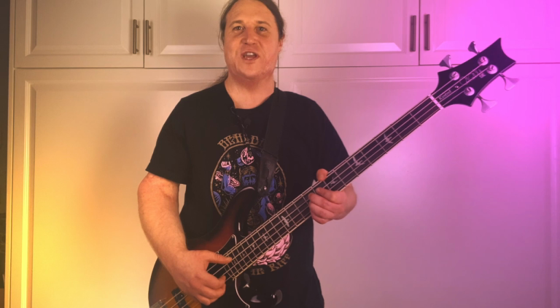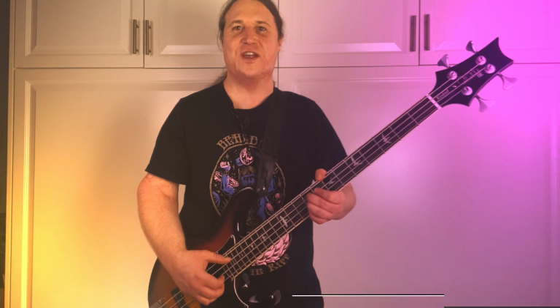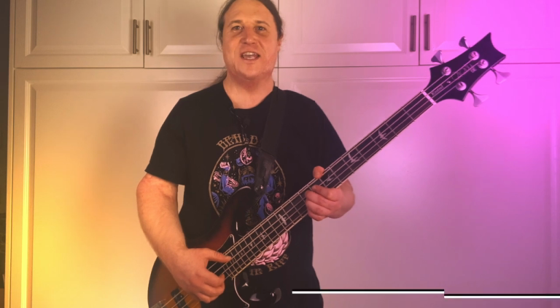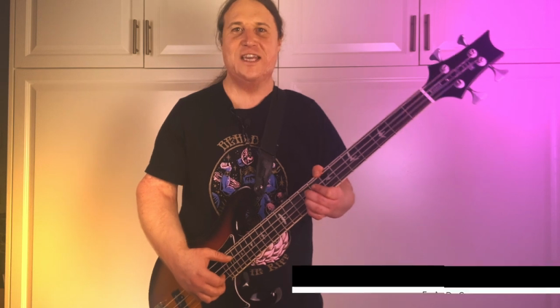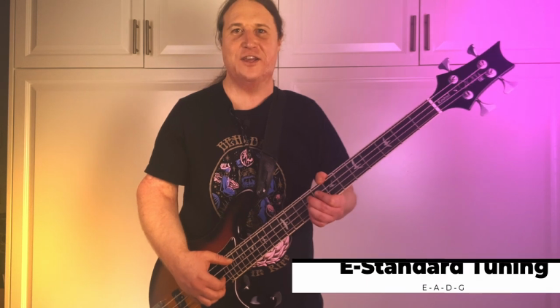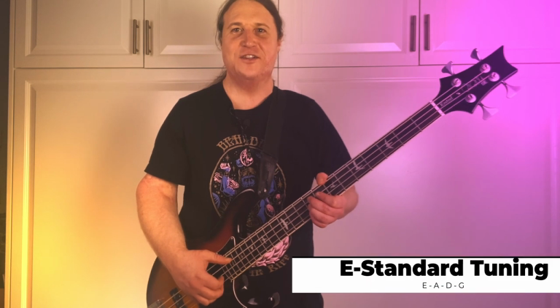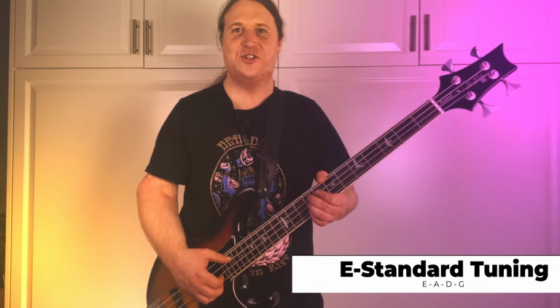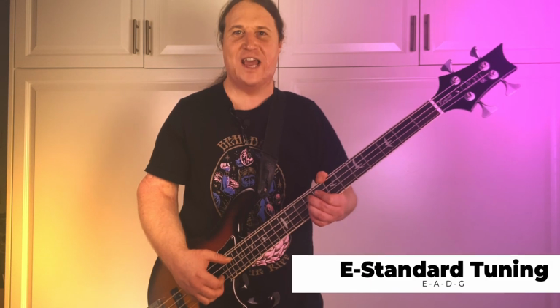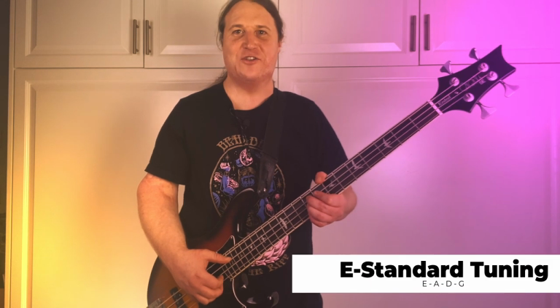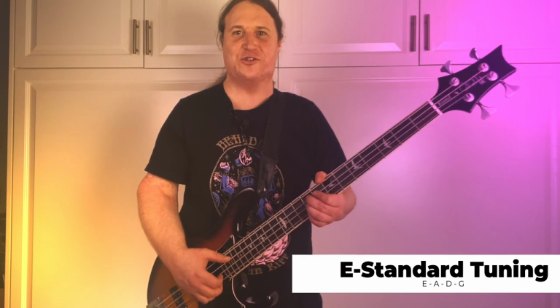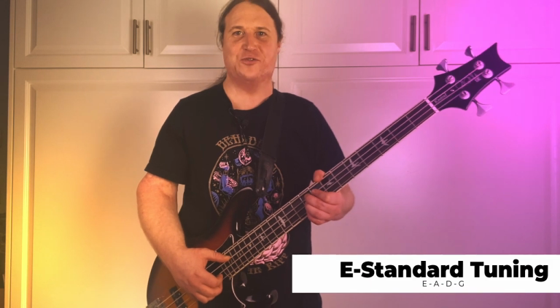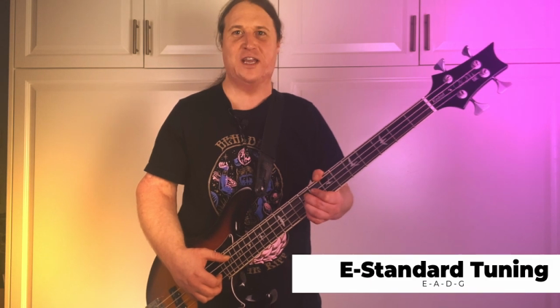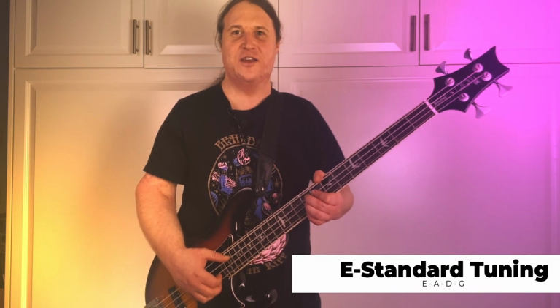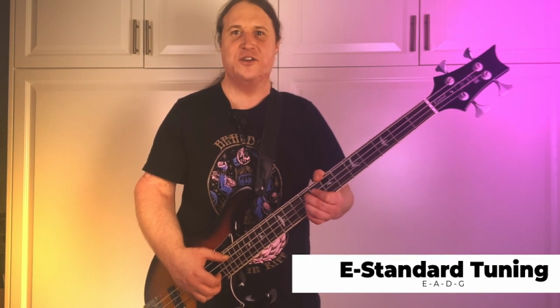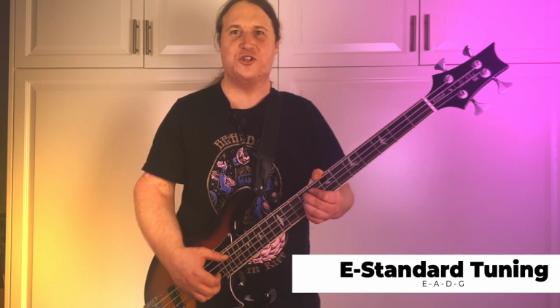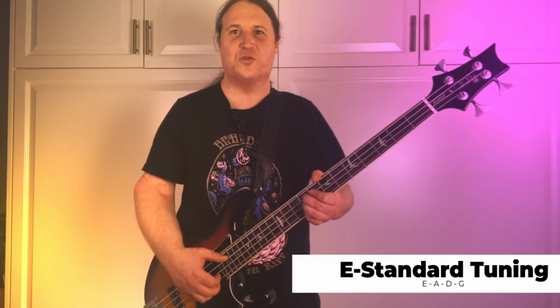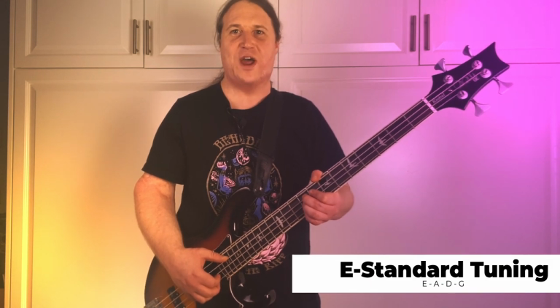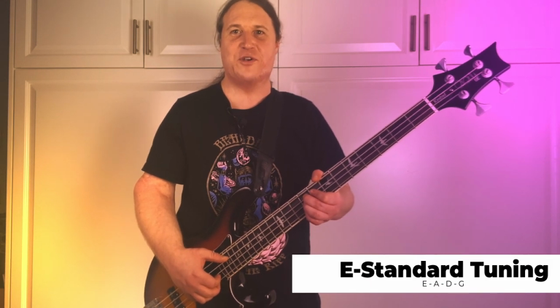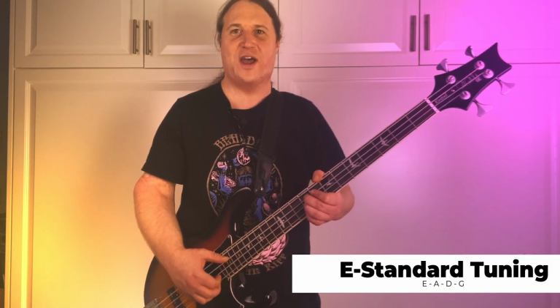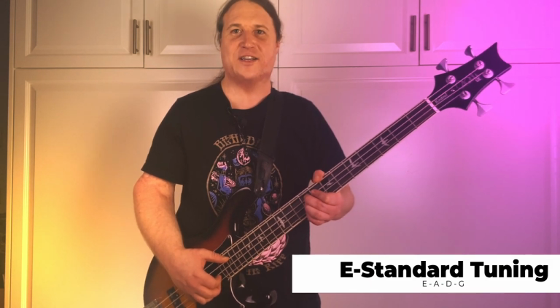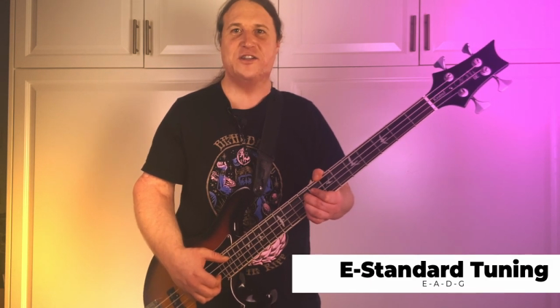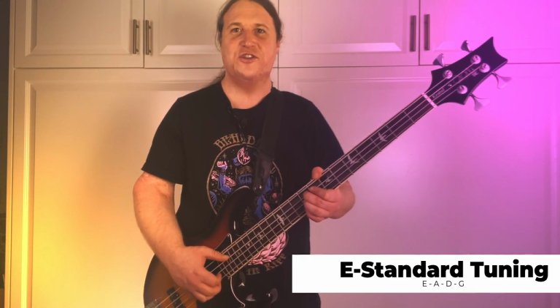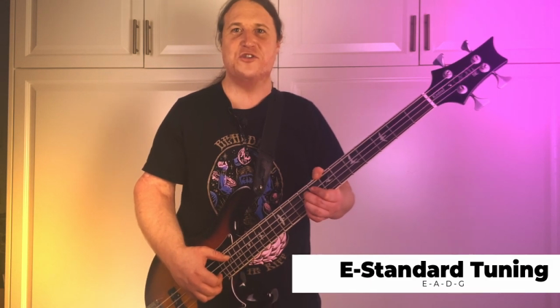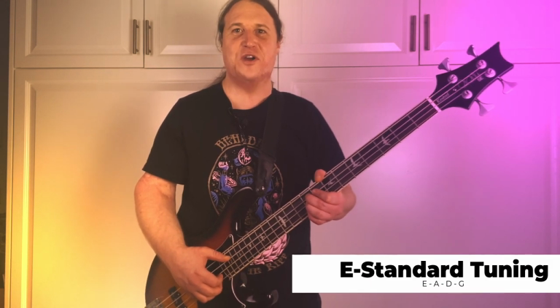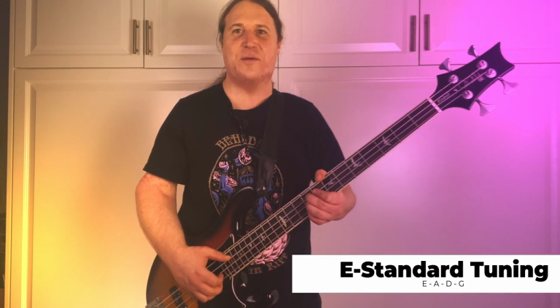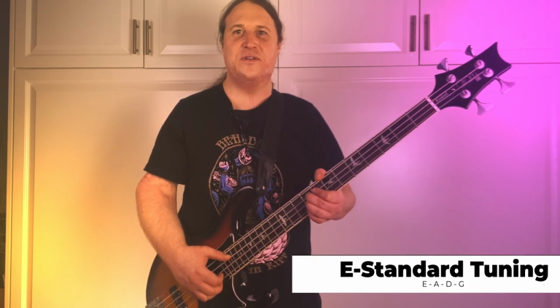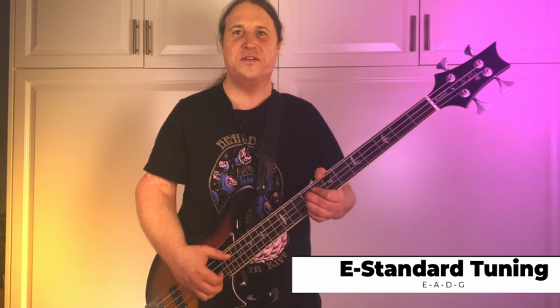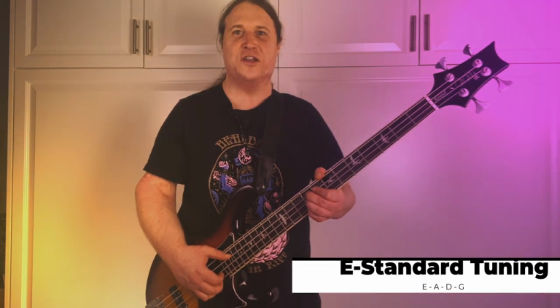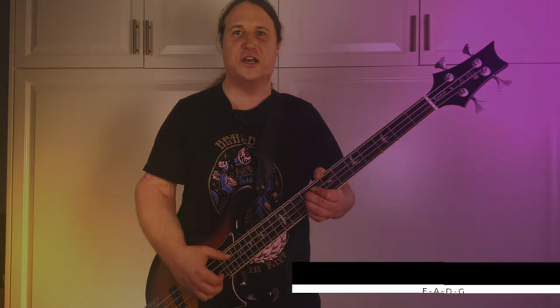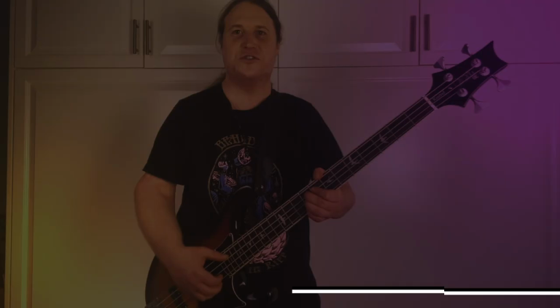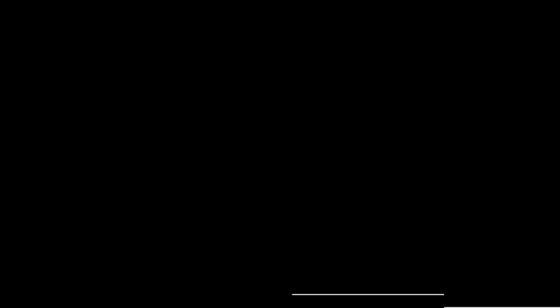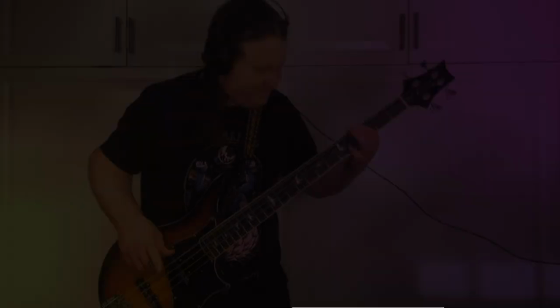We are in E standard tuning, so grab your axe, tune up, and let's do this.